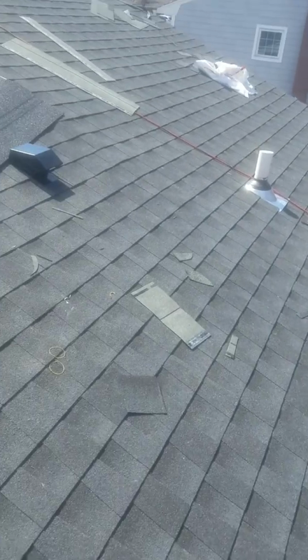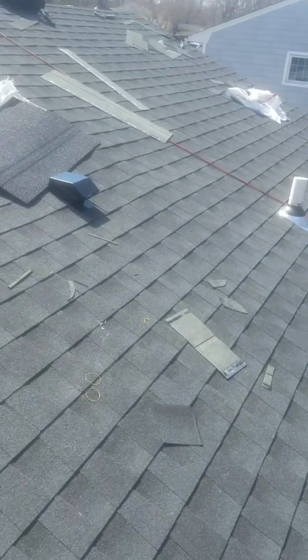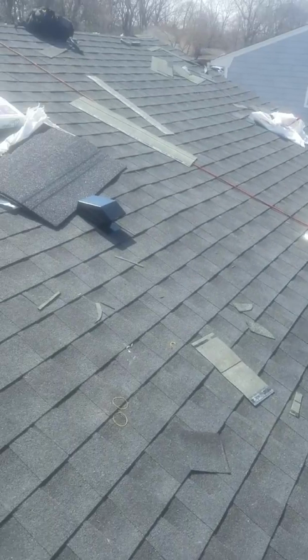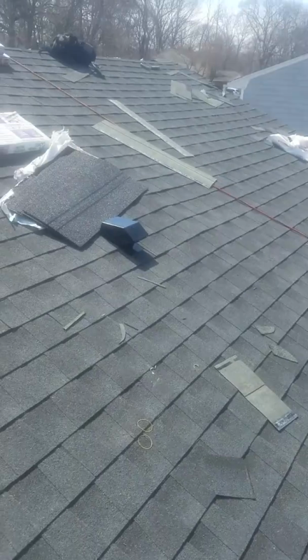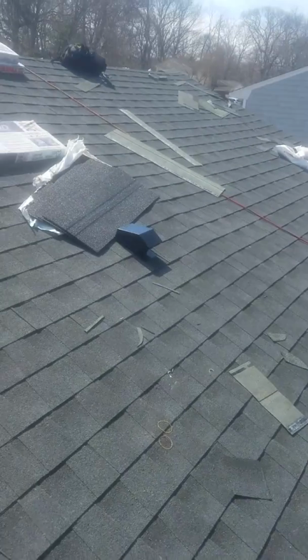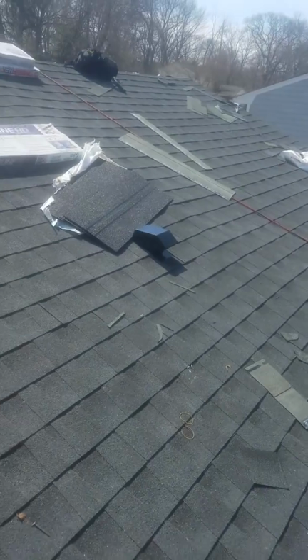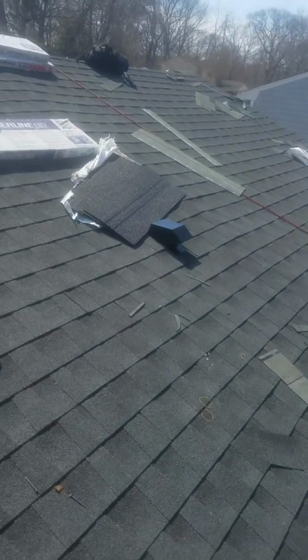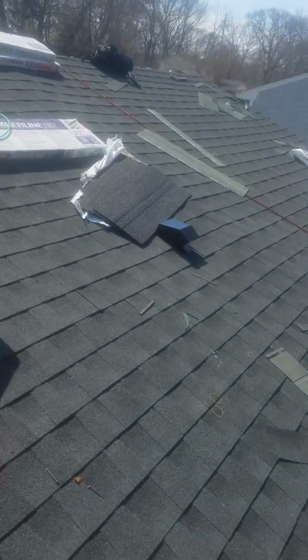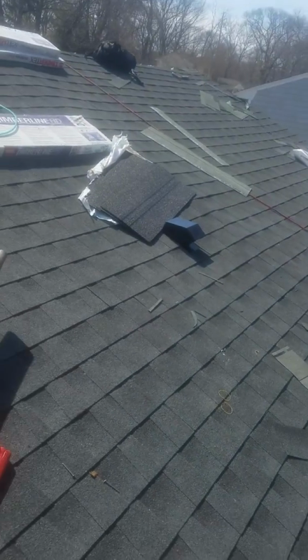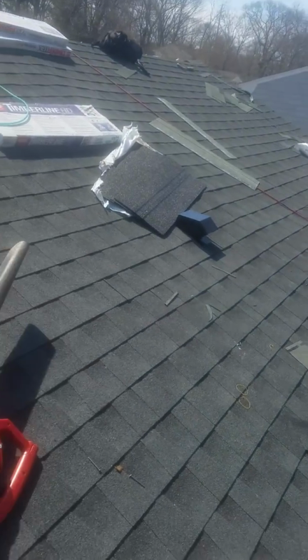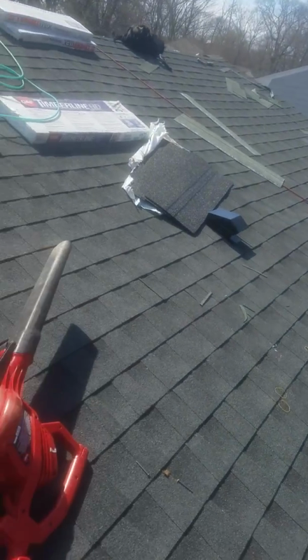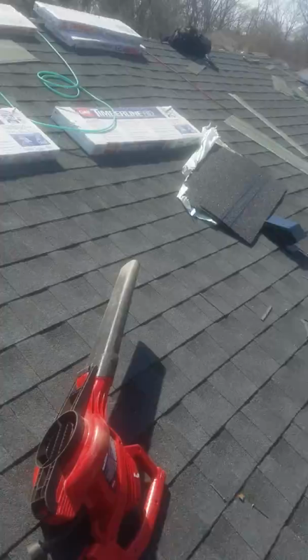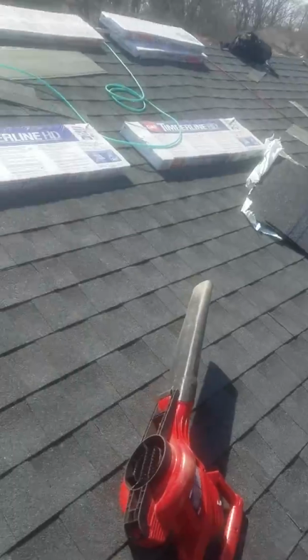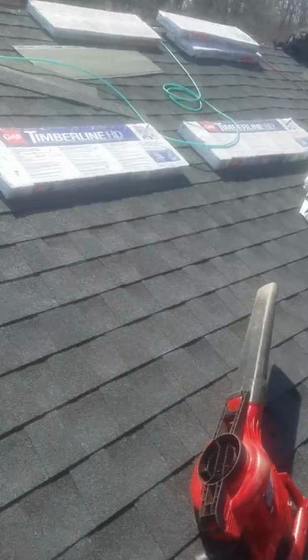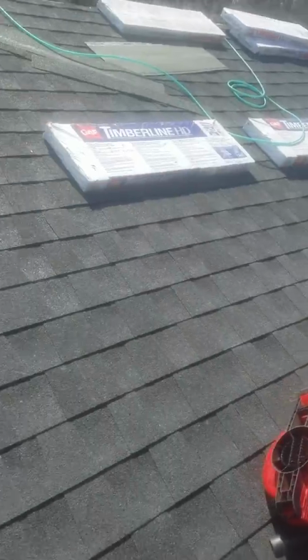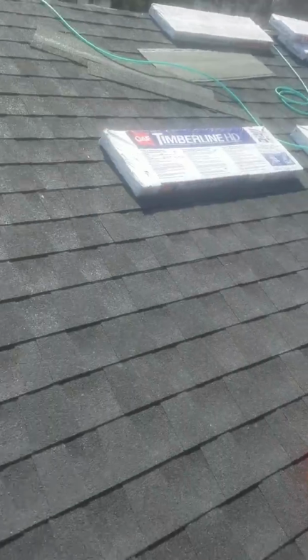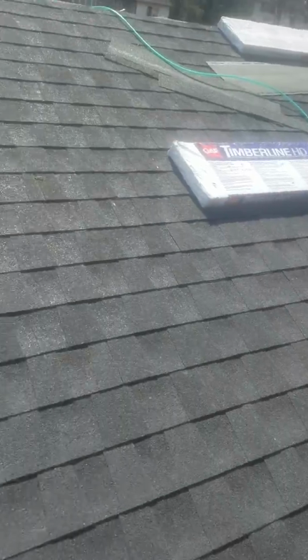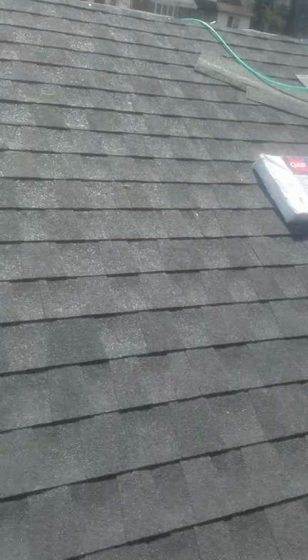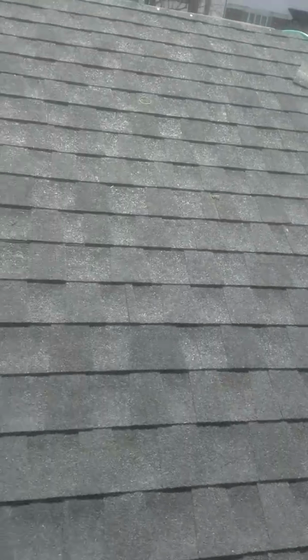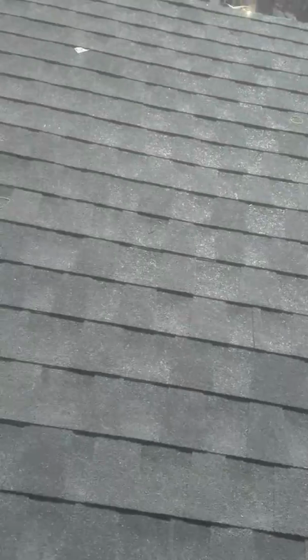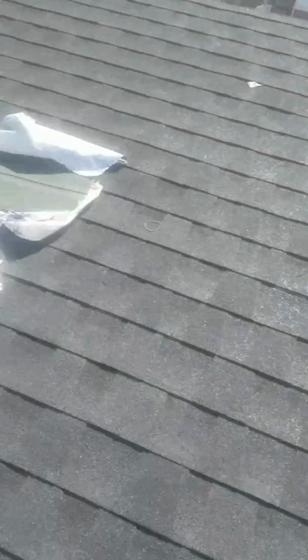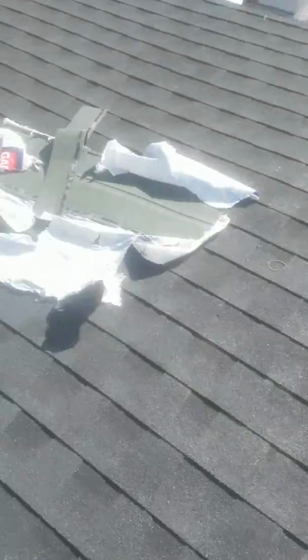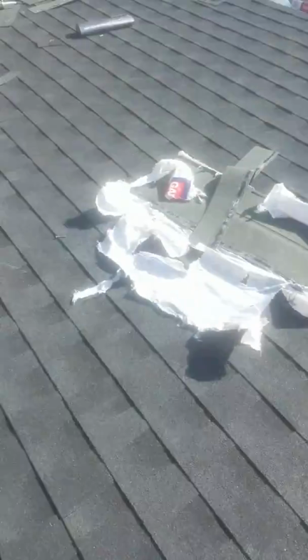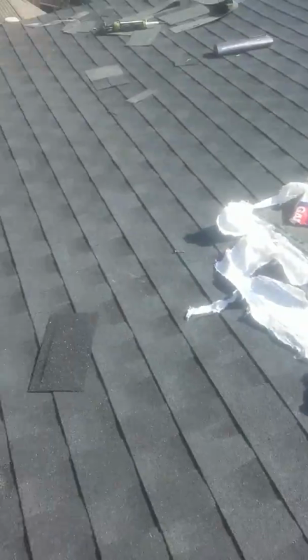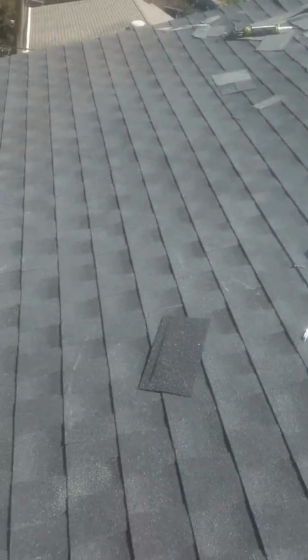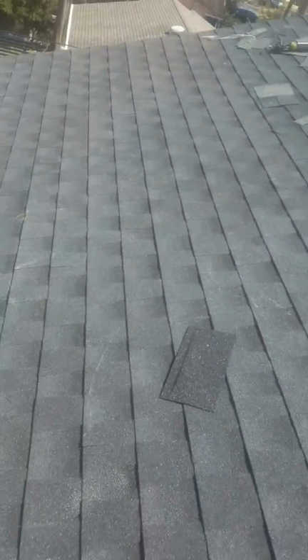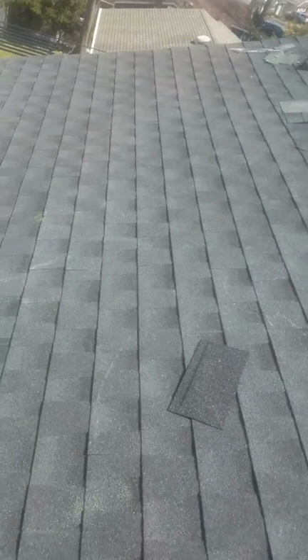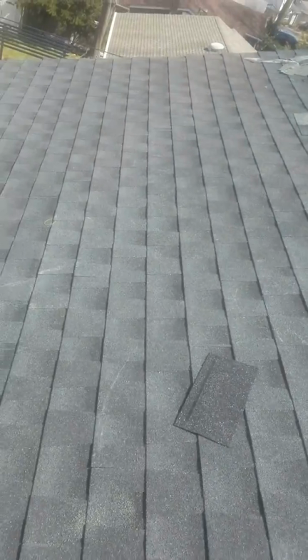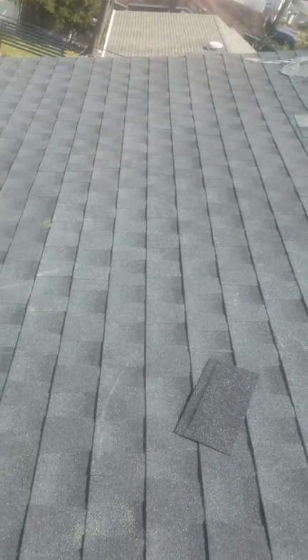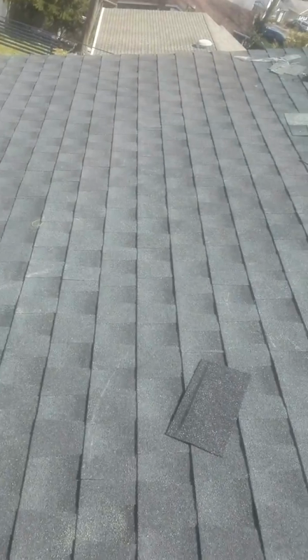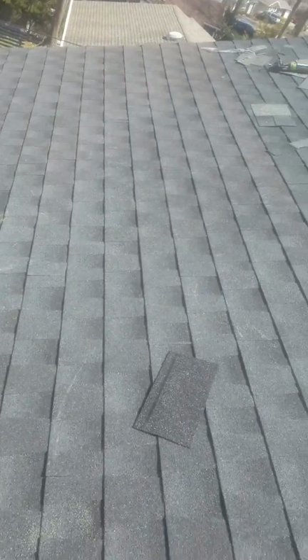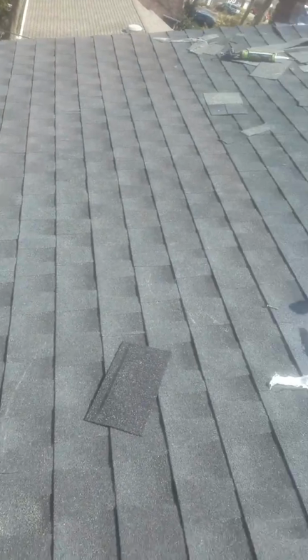Here's your roof thus far — got it cleaned off, the shingles all done, nice and straight.